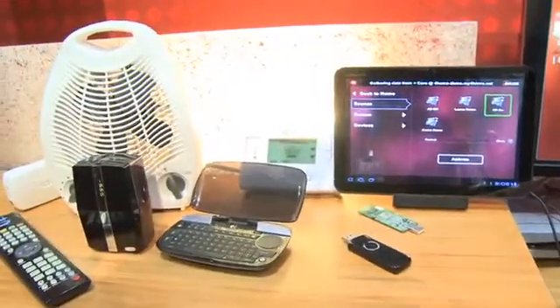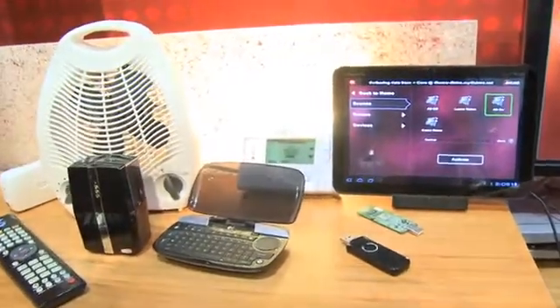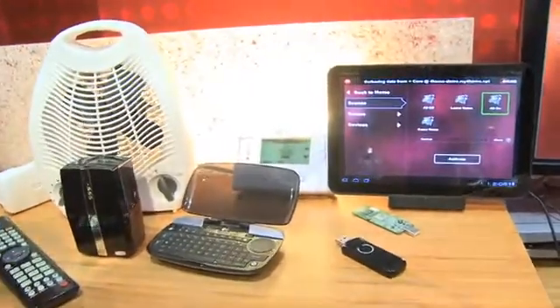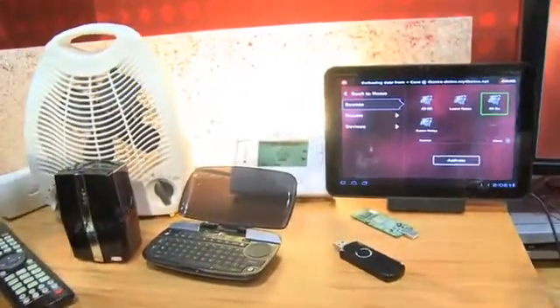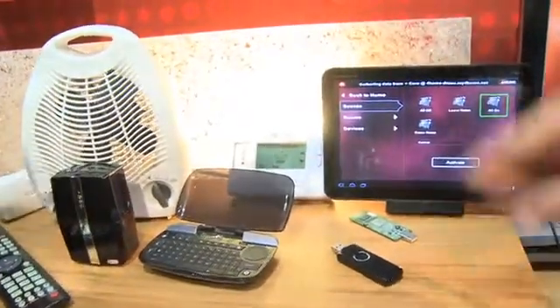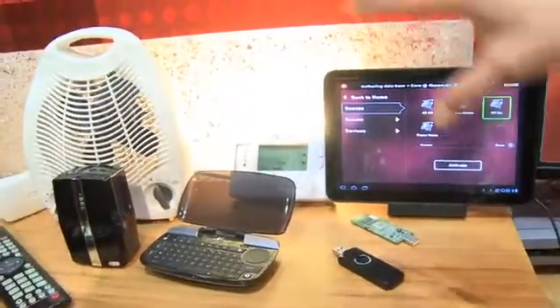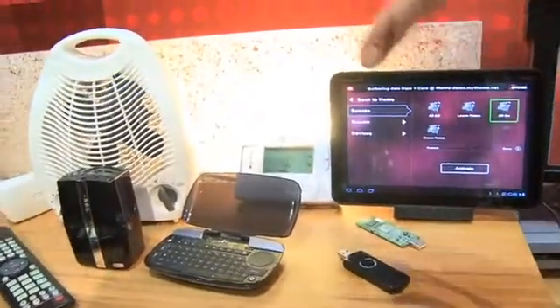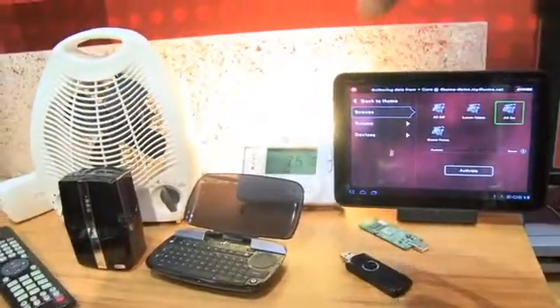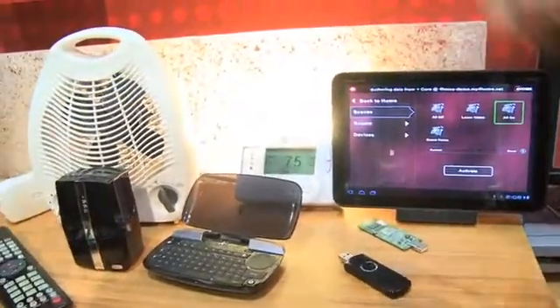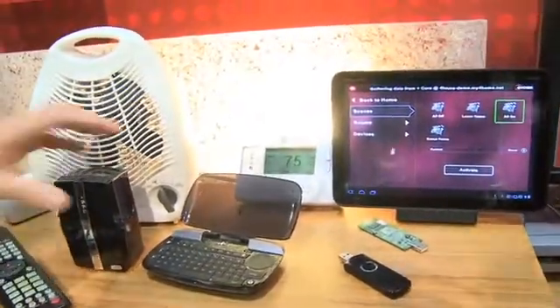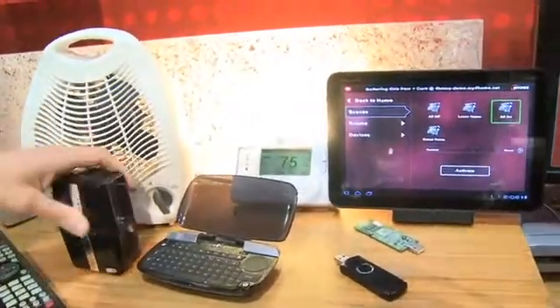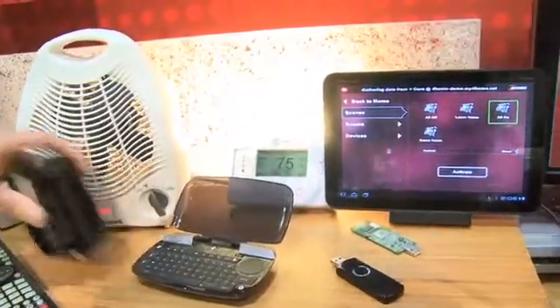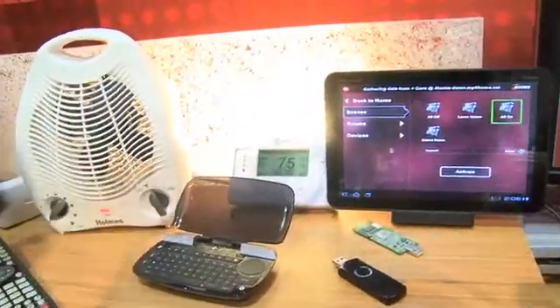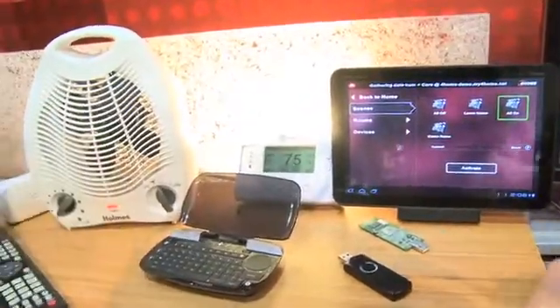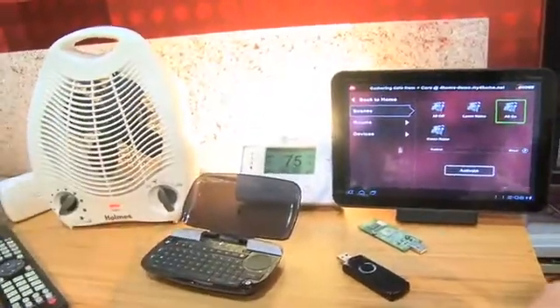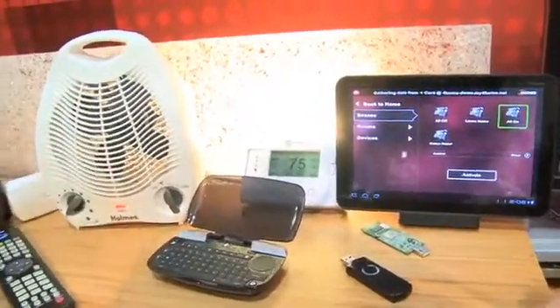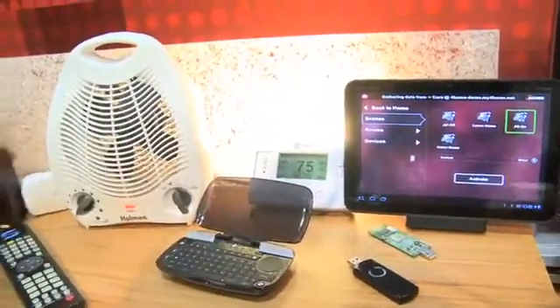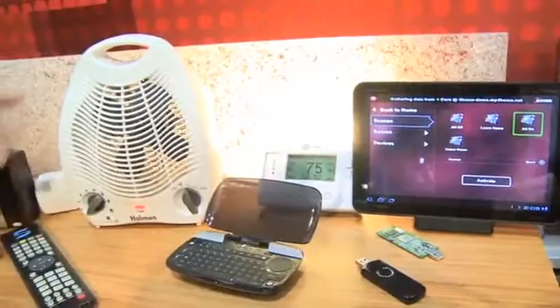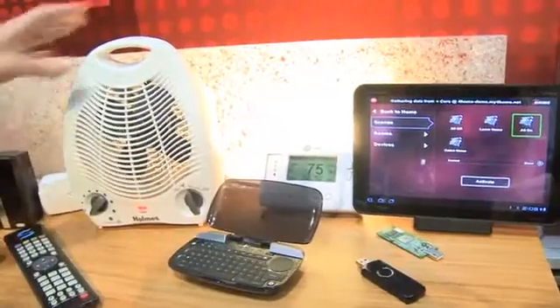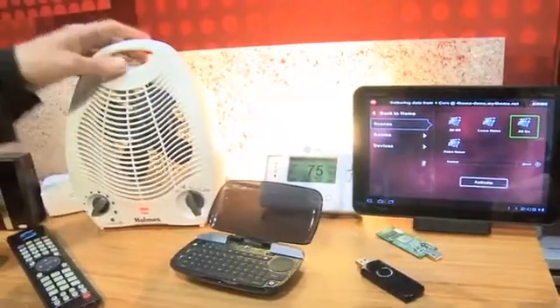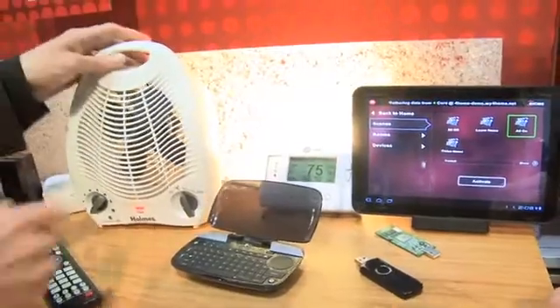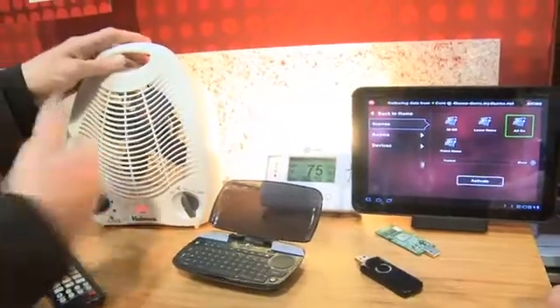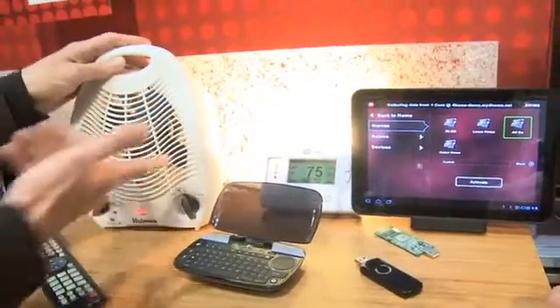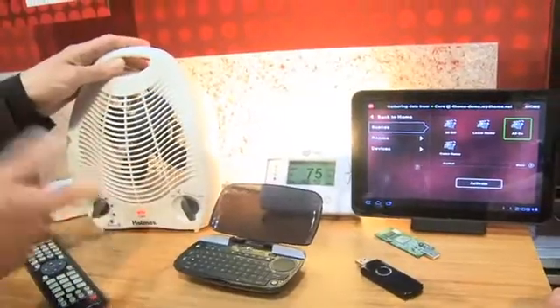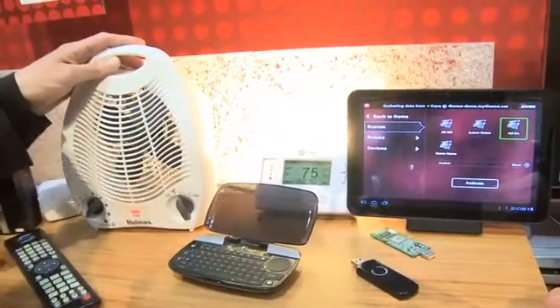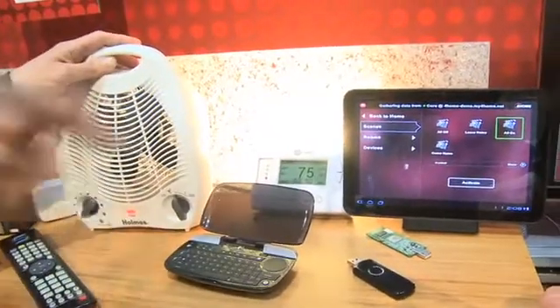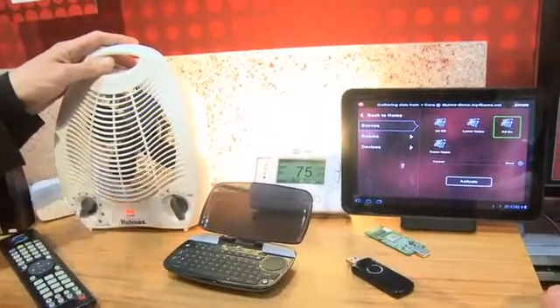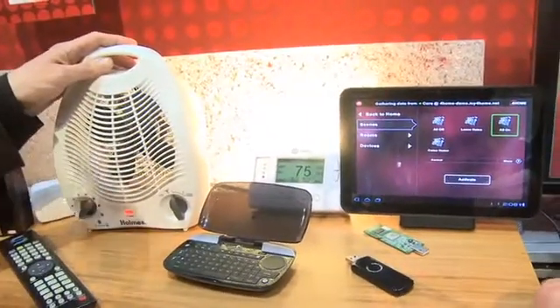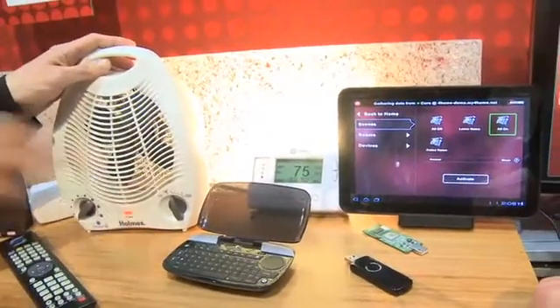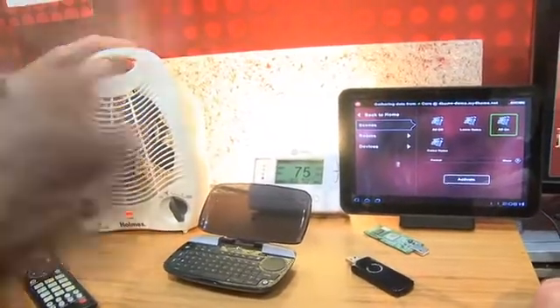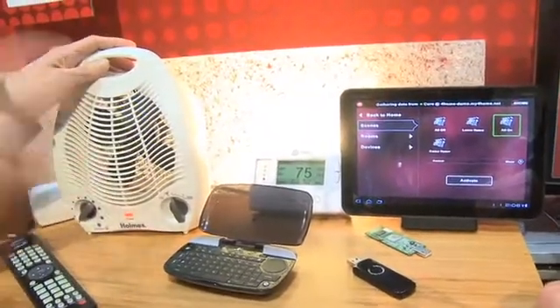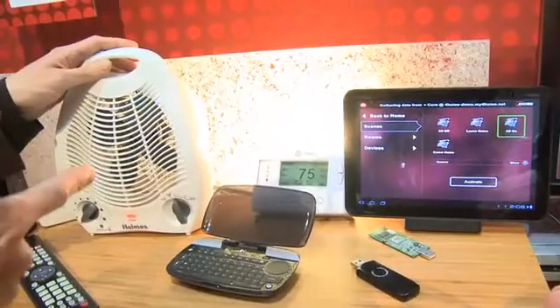I hope the heater's not on too high, man, because it's already hot in here. I've got the heater turned off because as soon as it turns on it gets that kind of burning electronic smell.